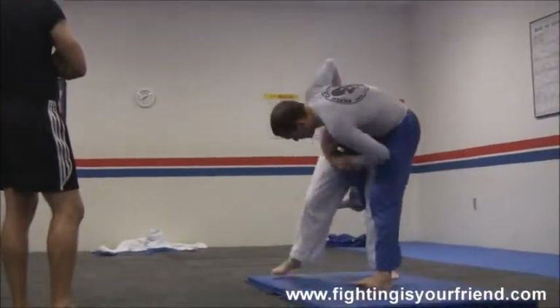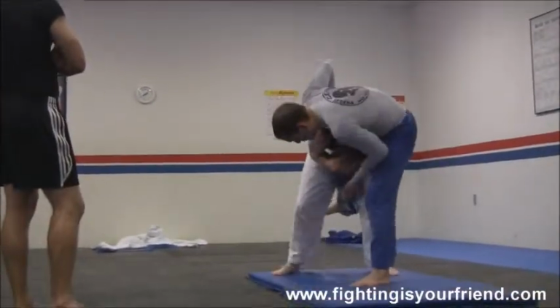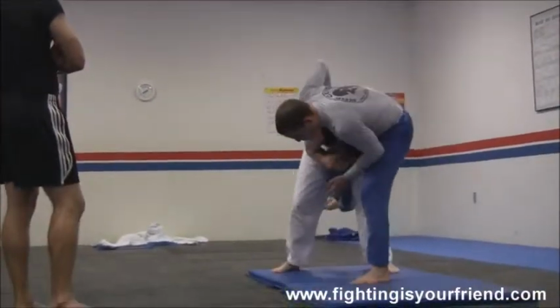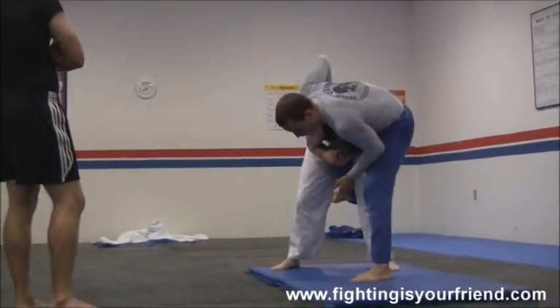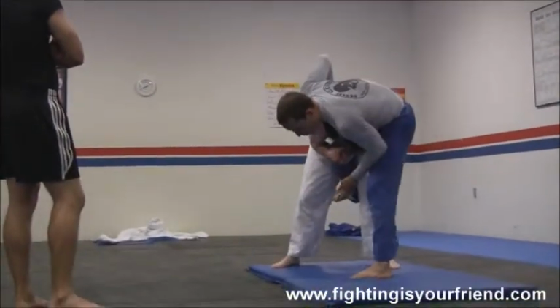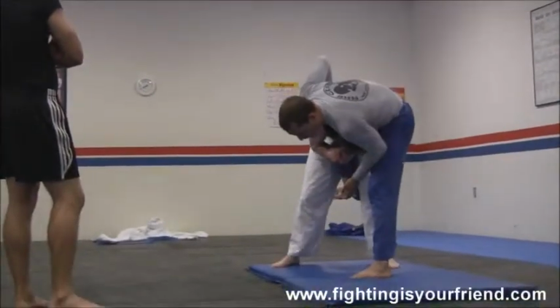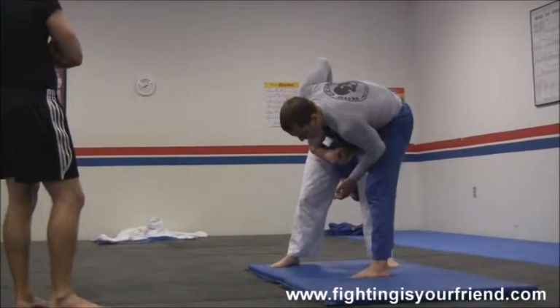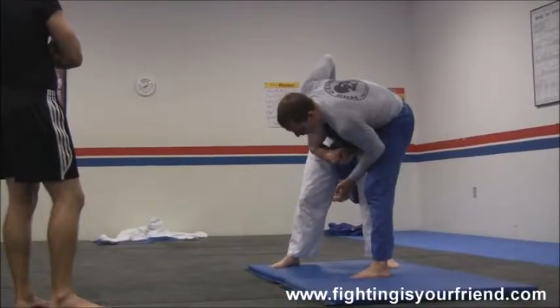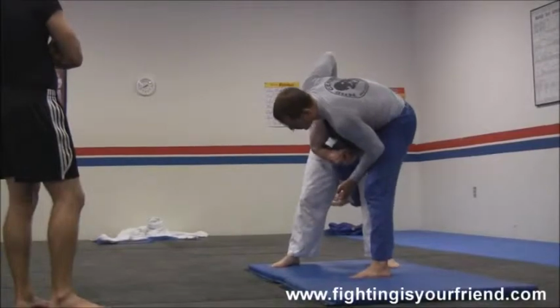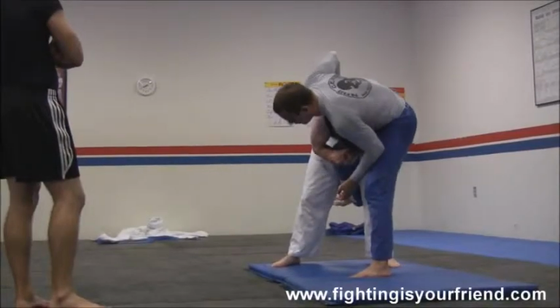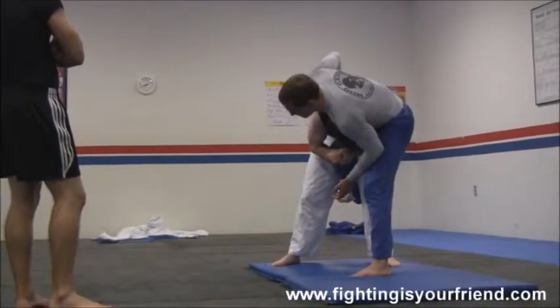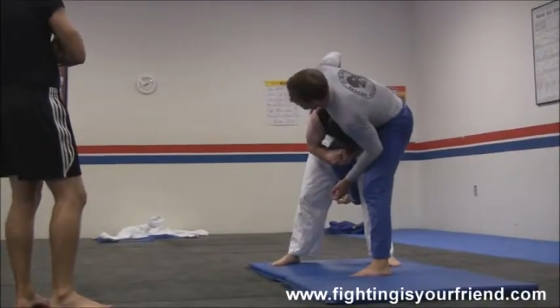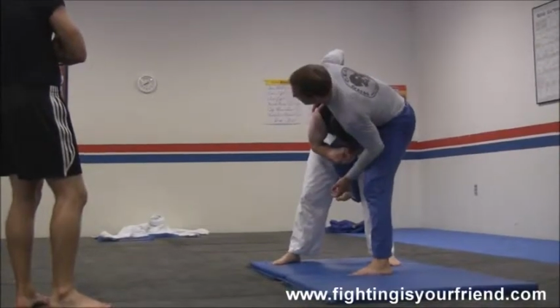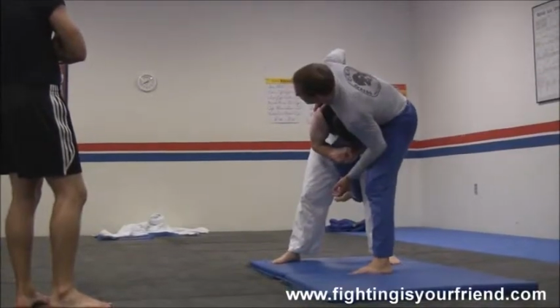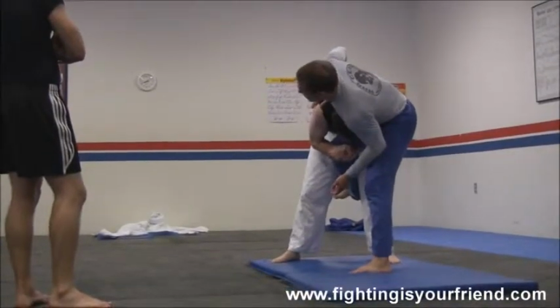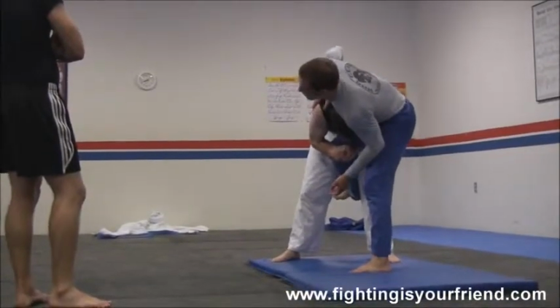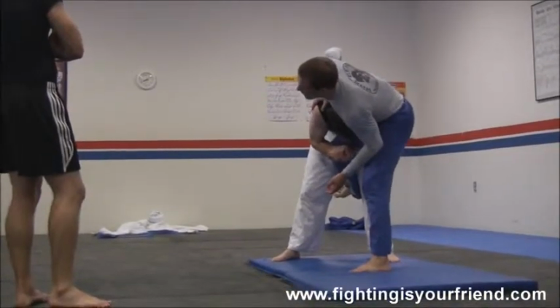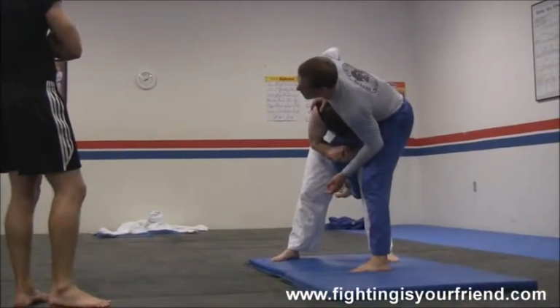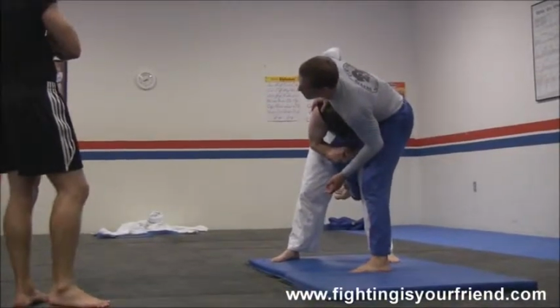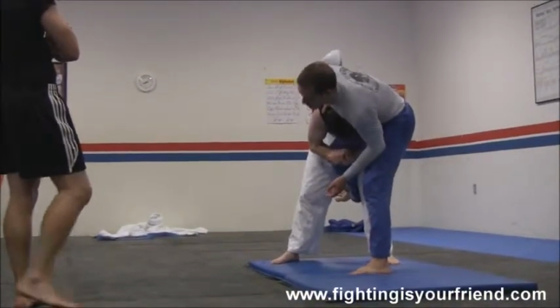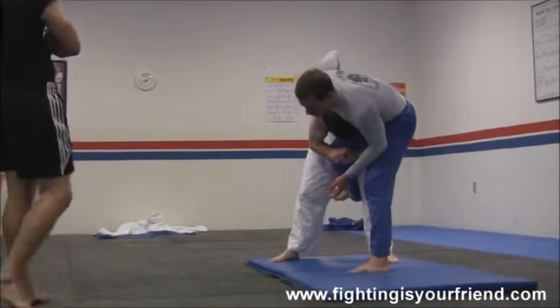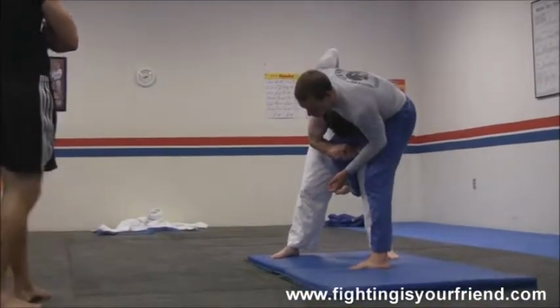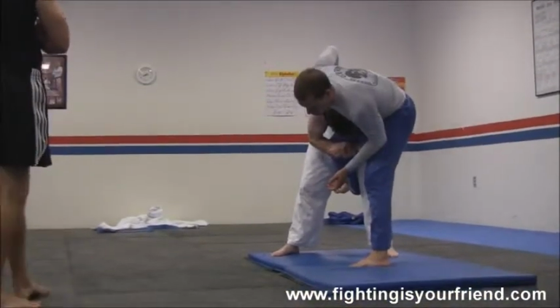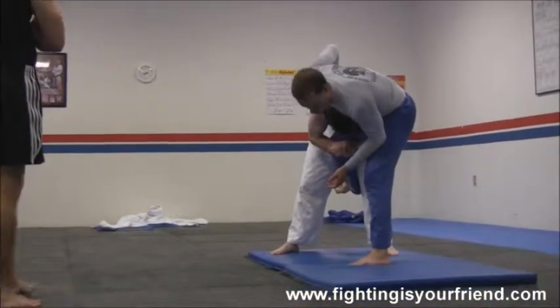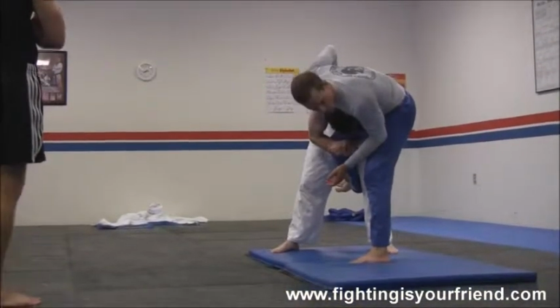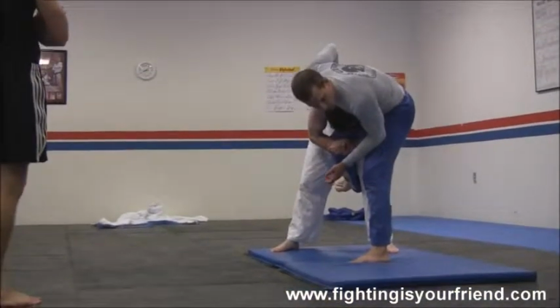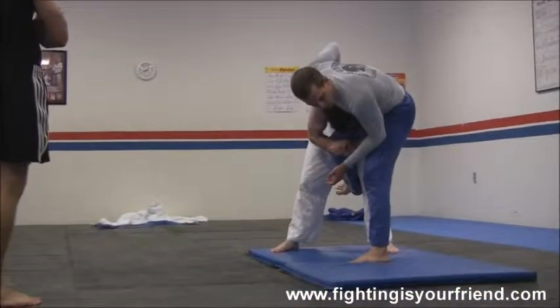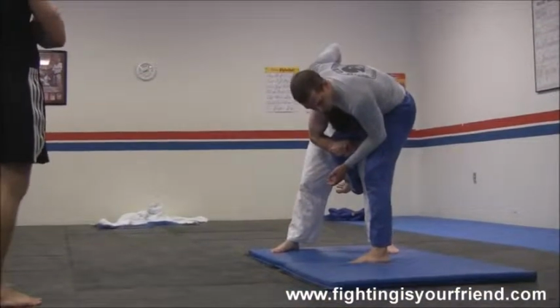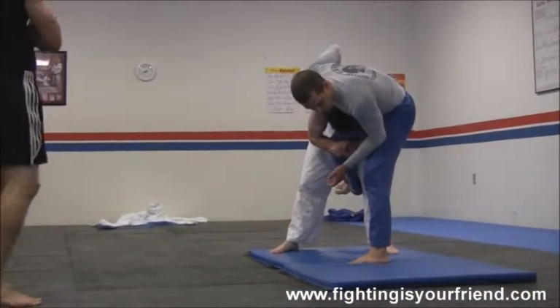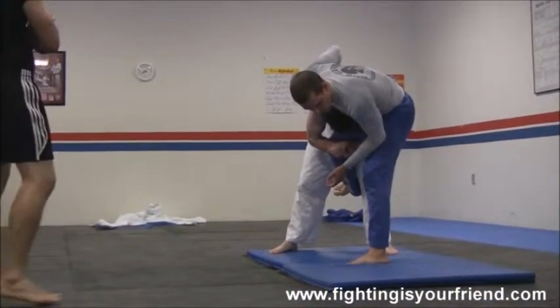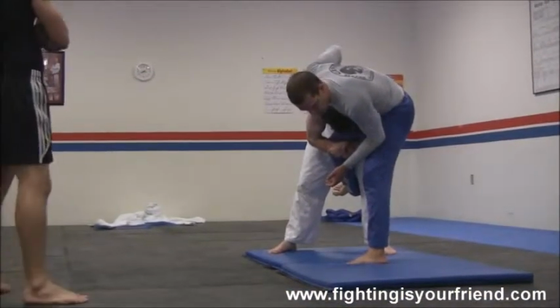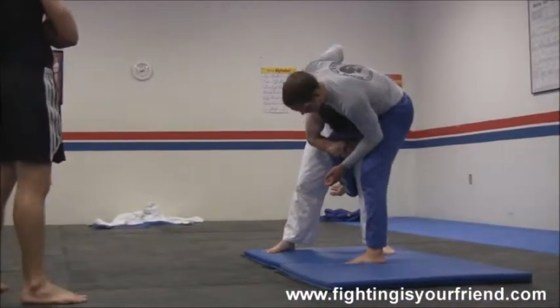This is a beautiful move when it's done right. When it's not, you smash your face and knock yourself out and then you get punched.